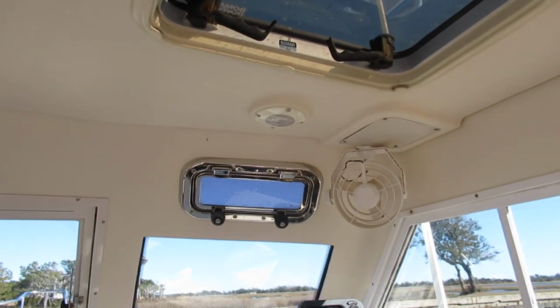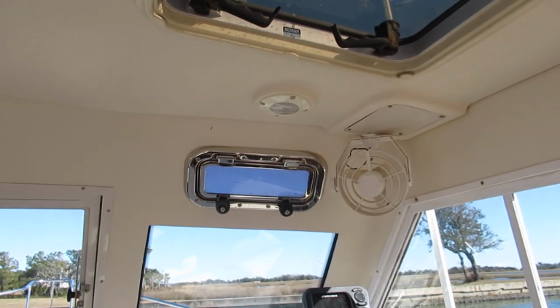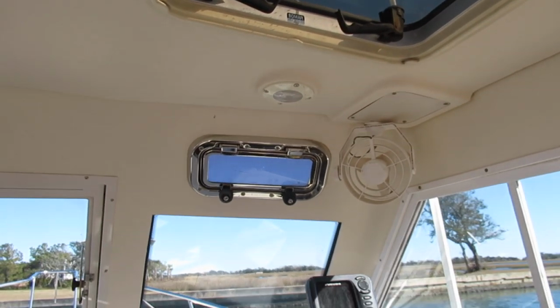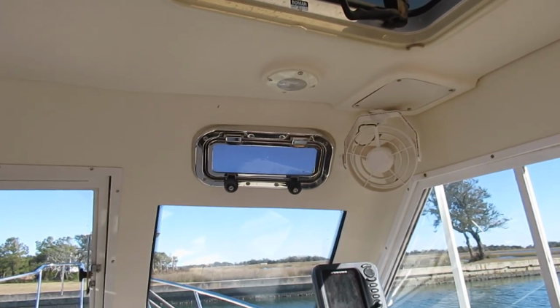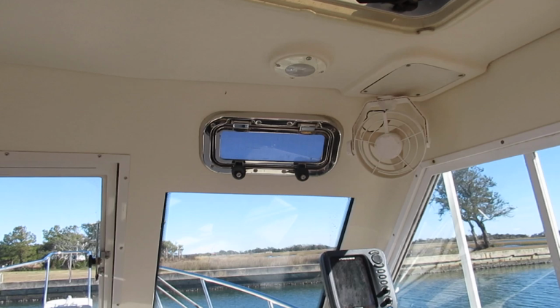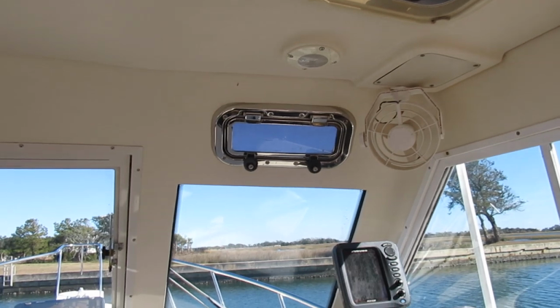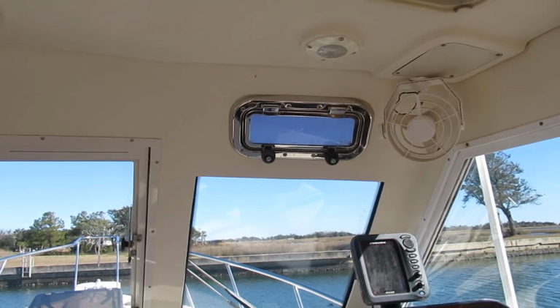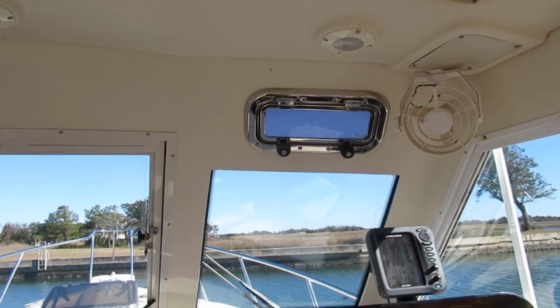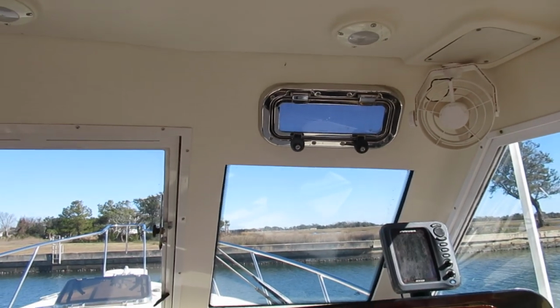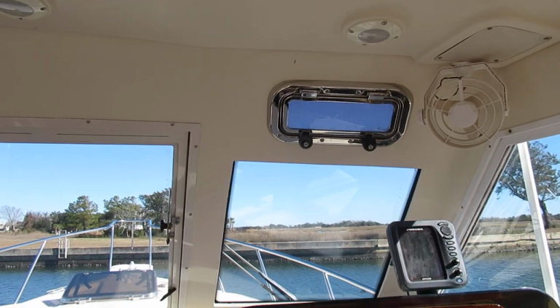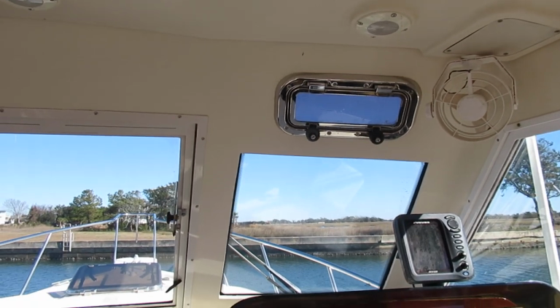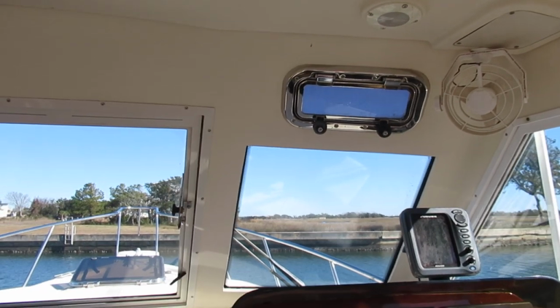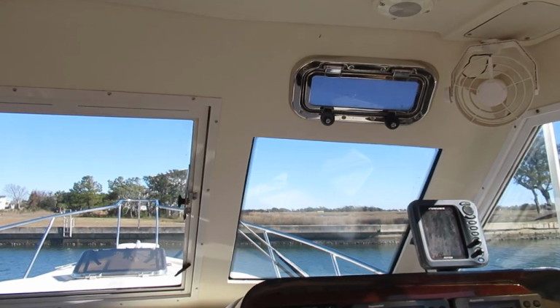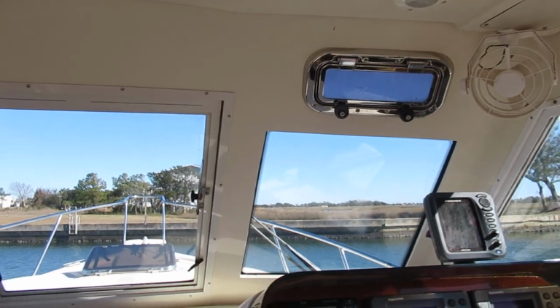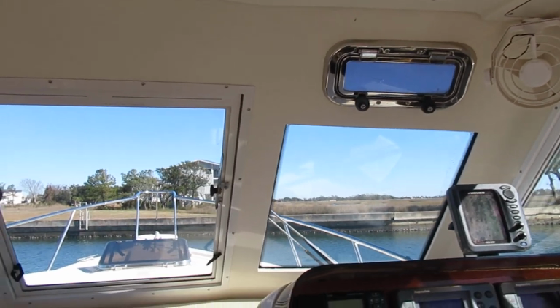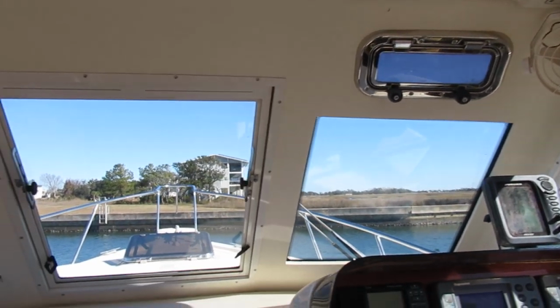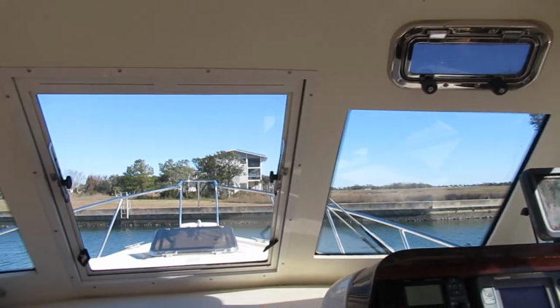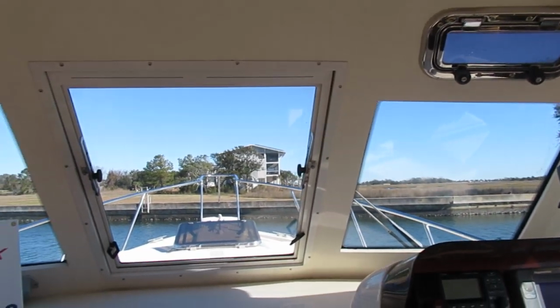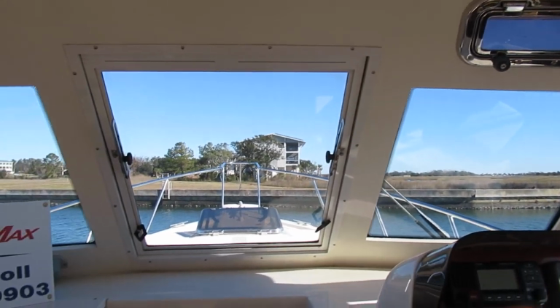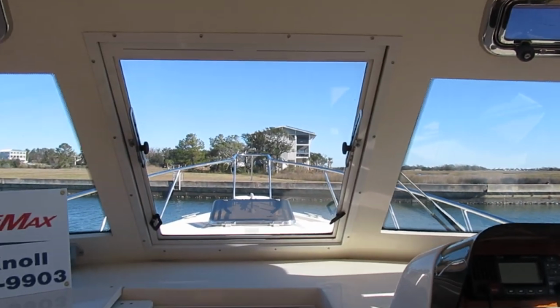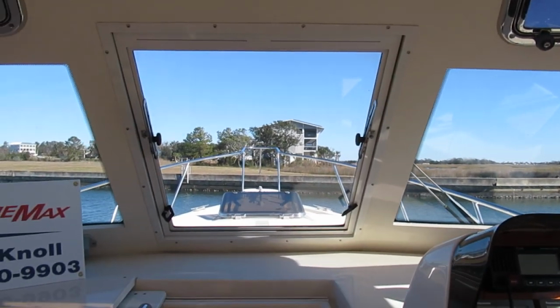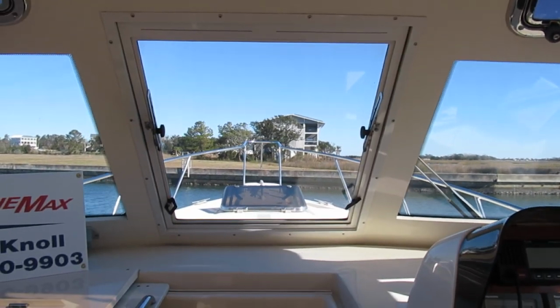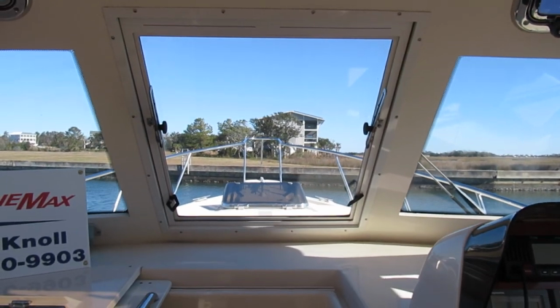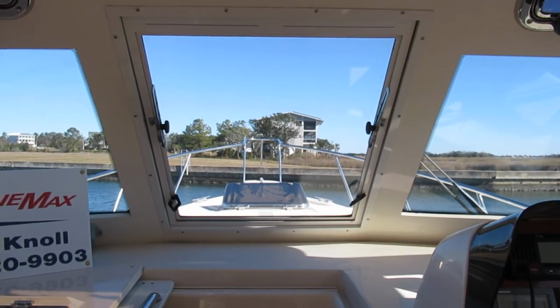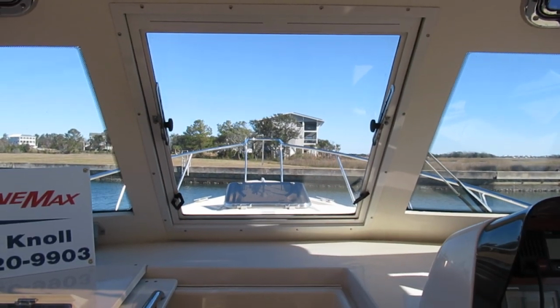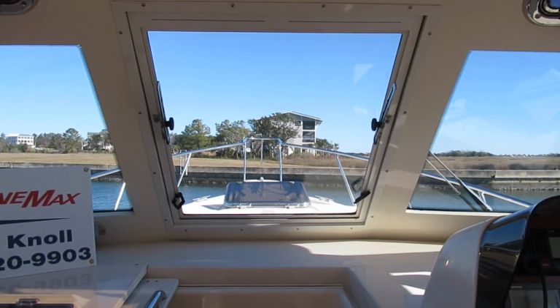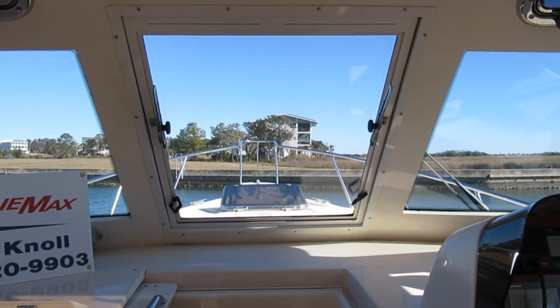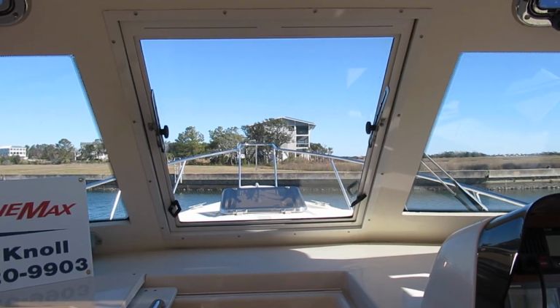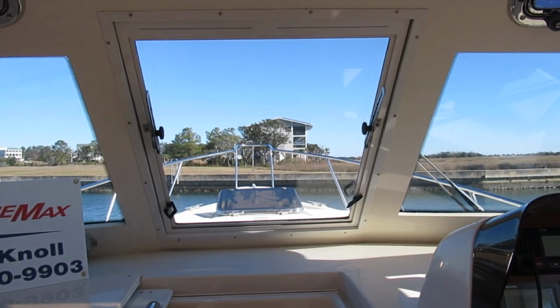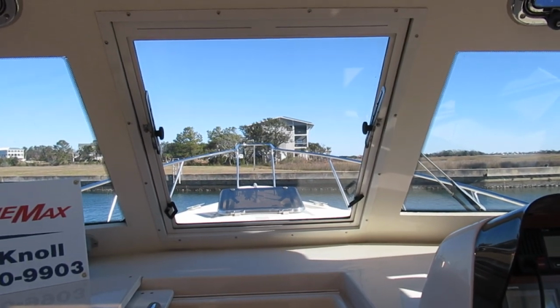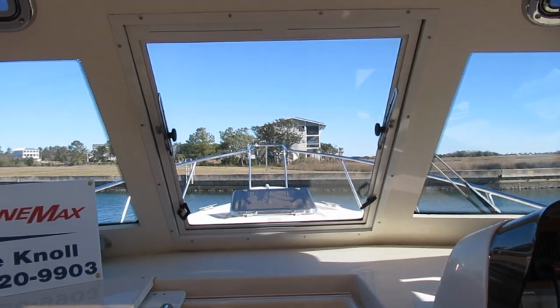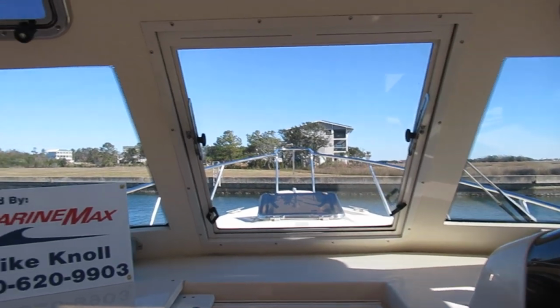We've got two ports that open there, and the center windshield opens as well.